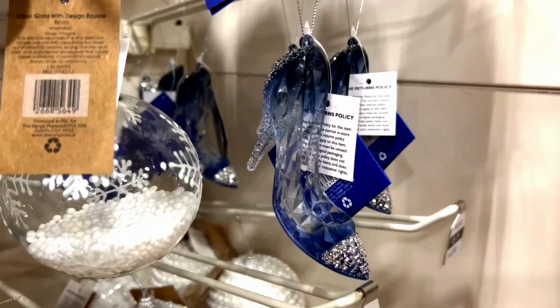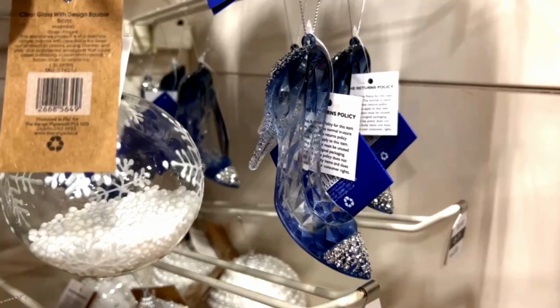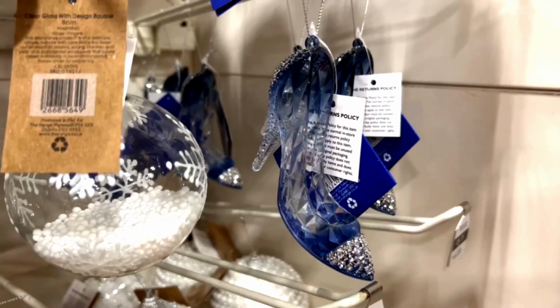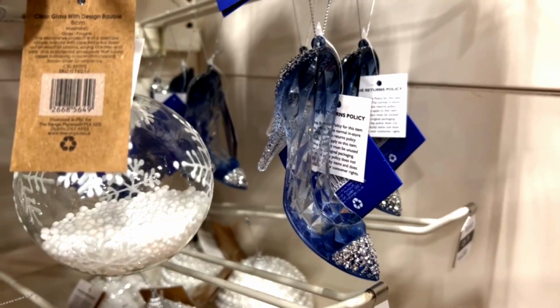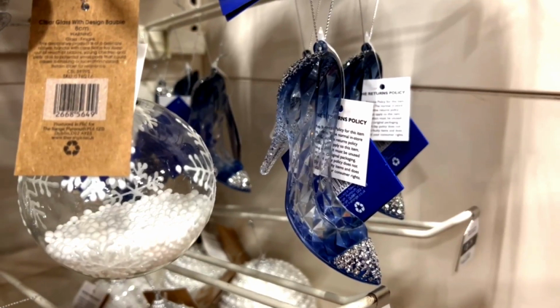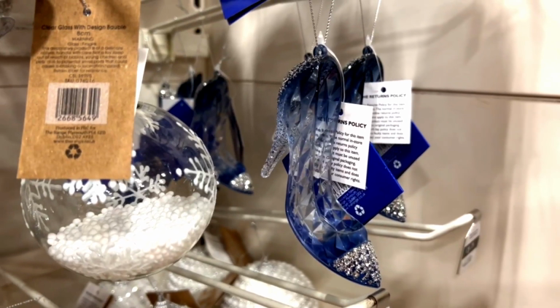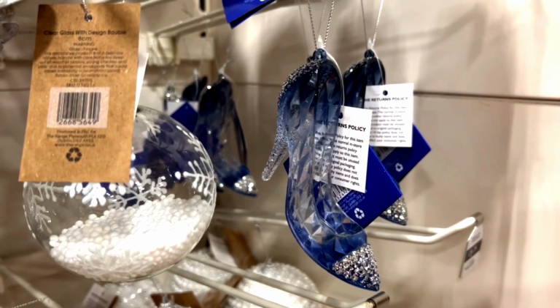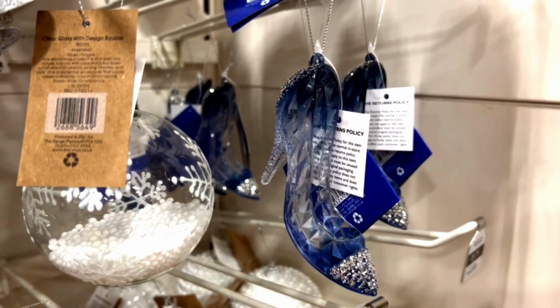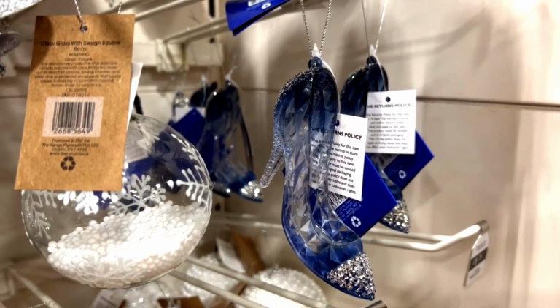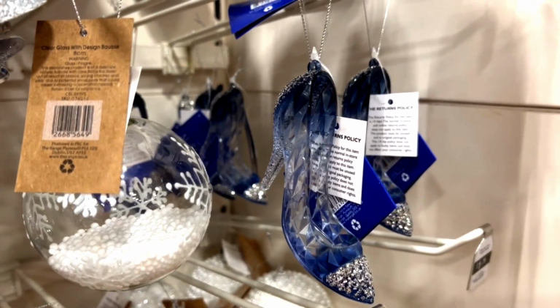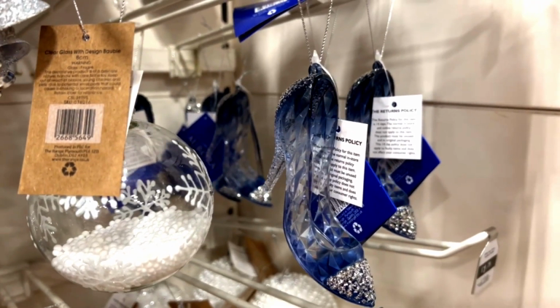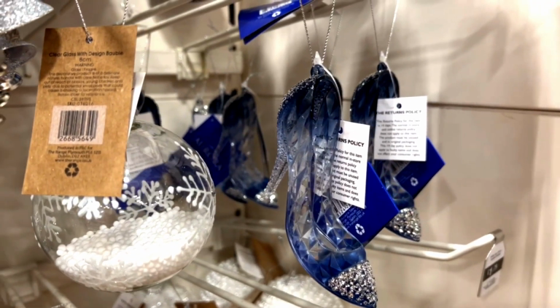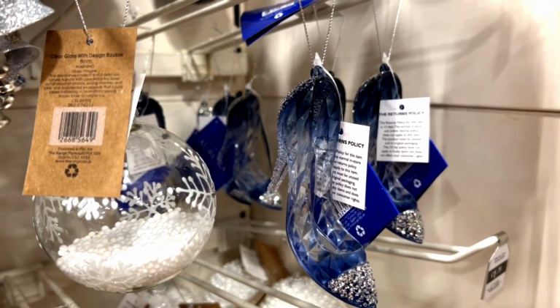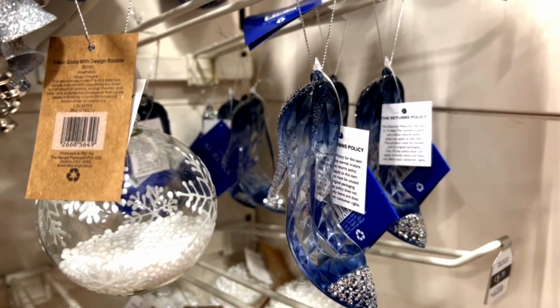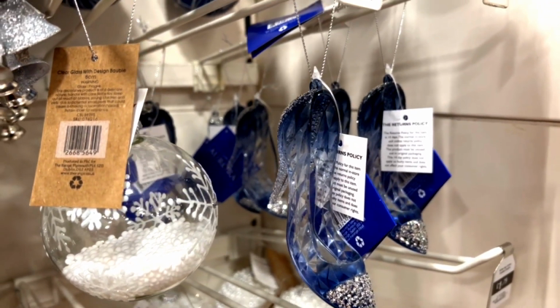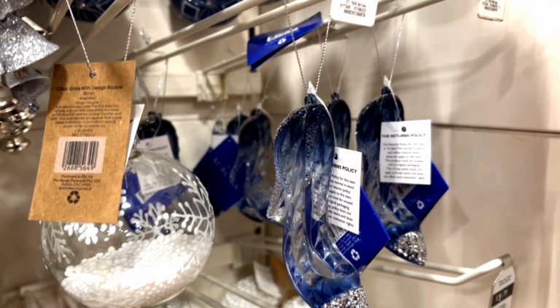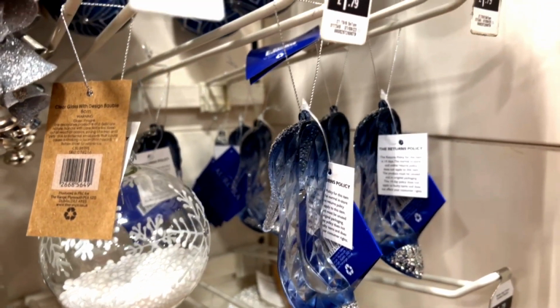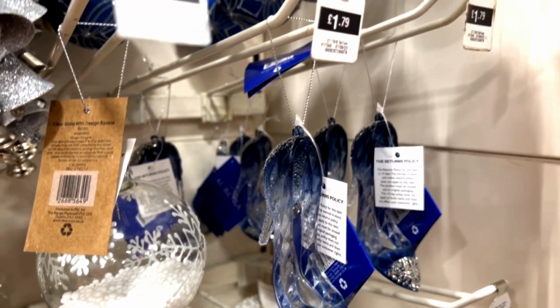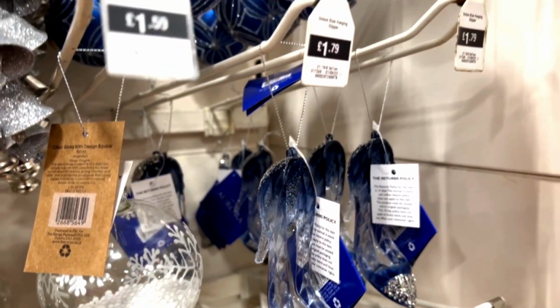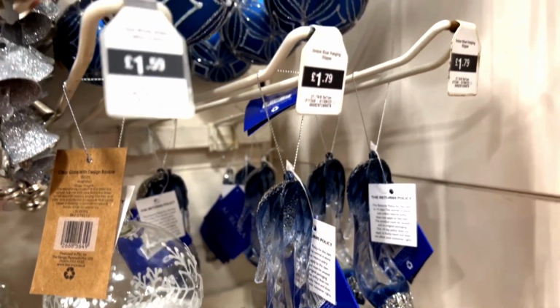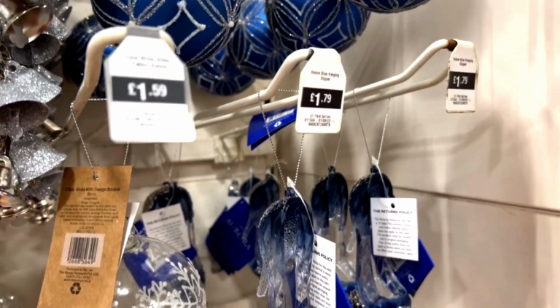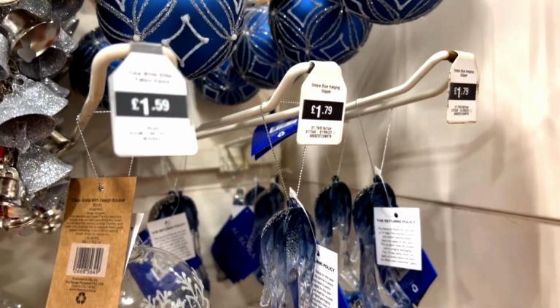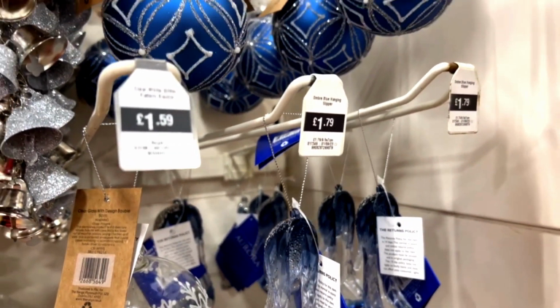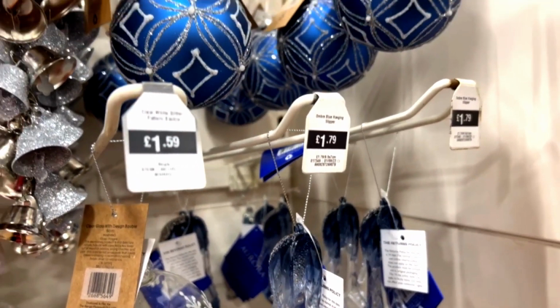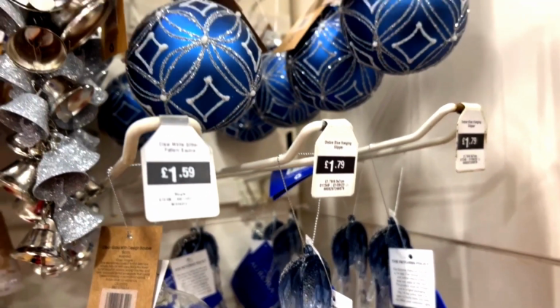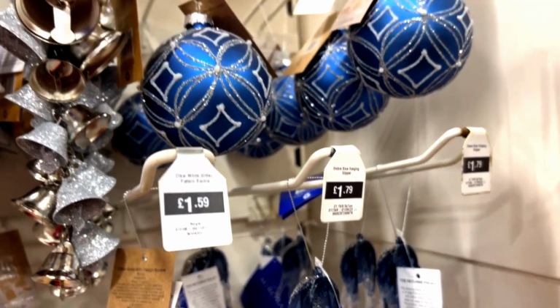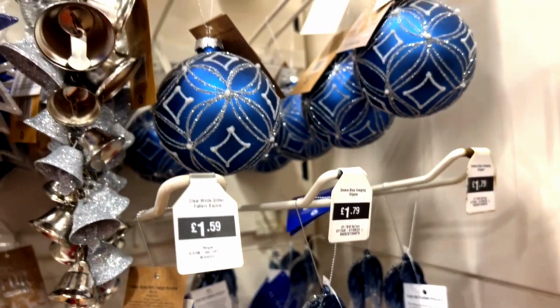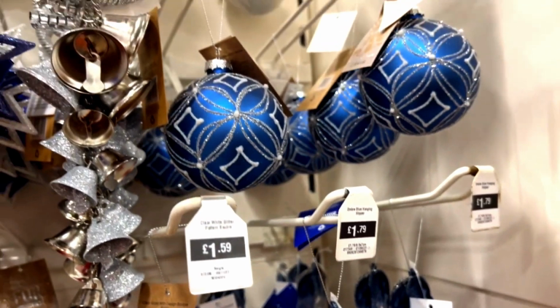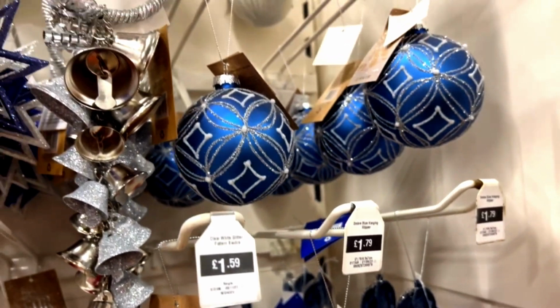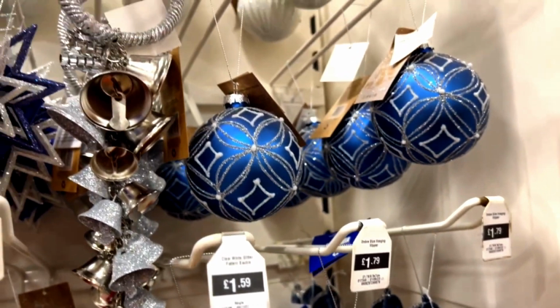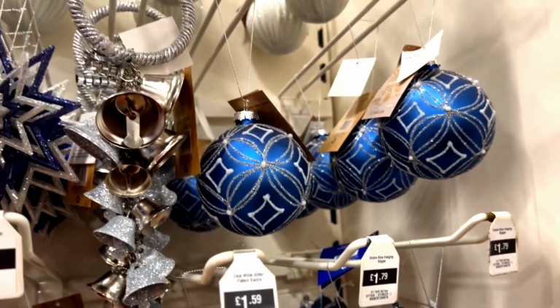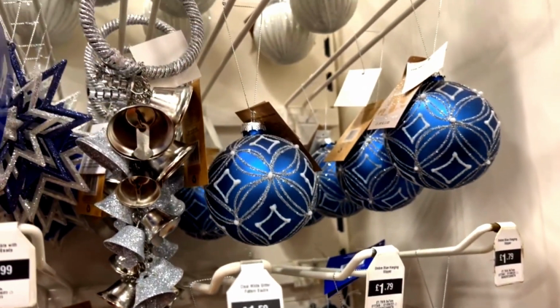And if you like Cinderella's story, they've got this beautiful blue glass slipper which you can put on your Christmas tree.